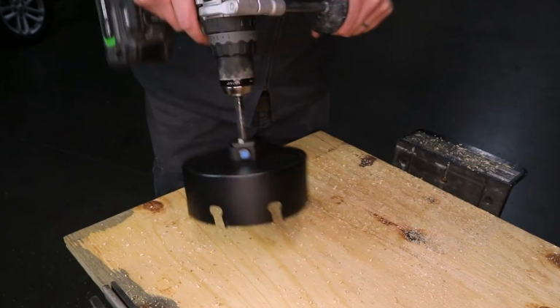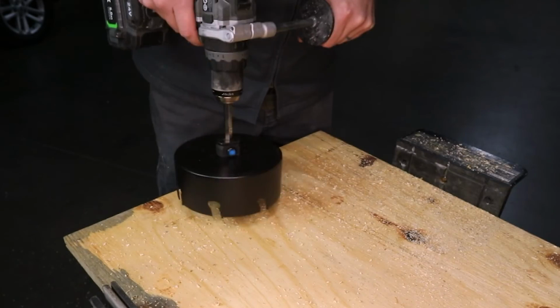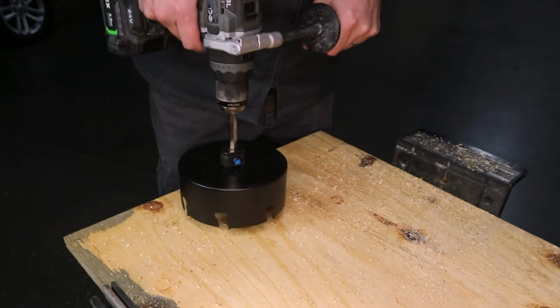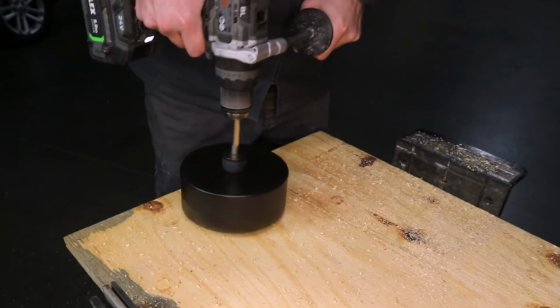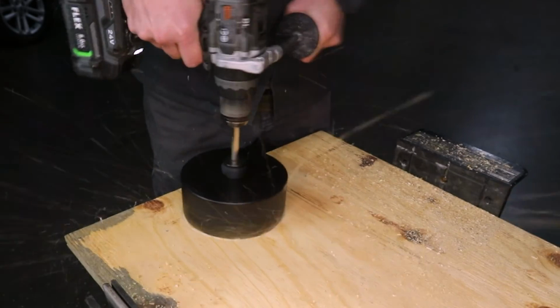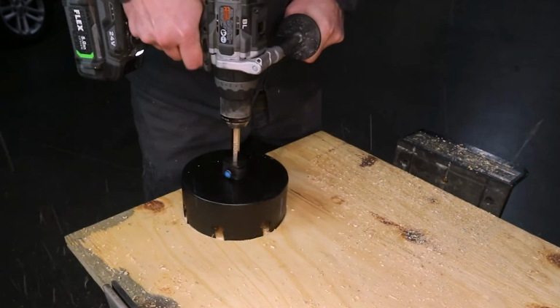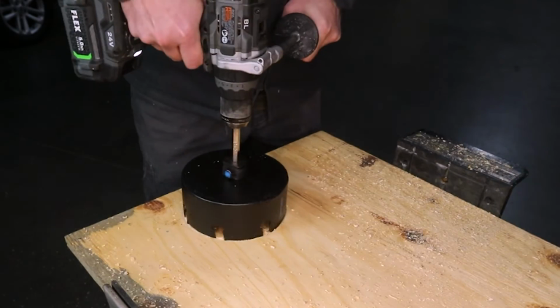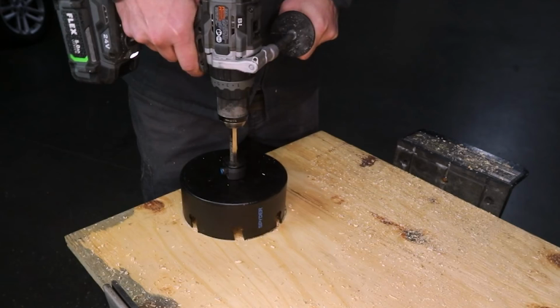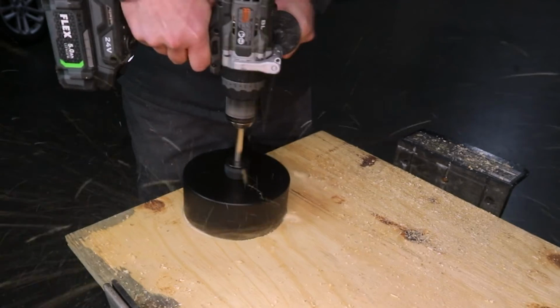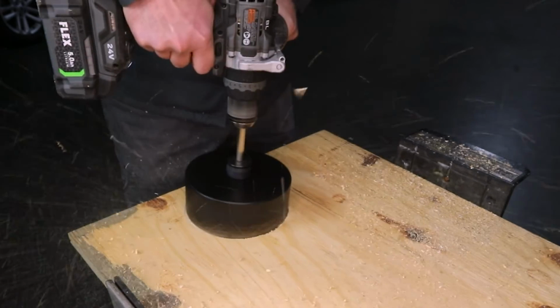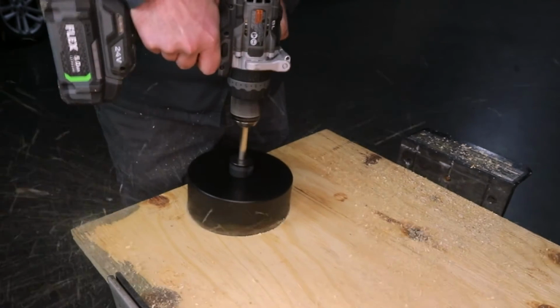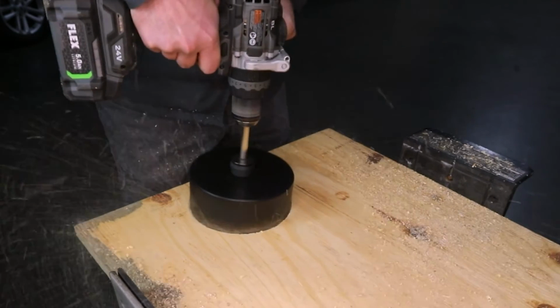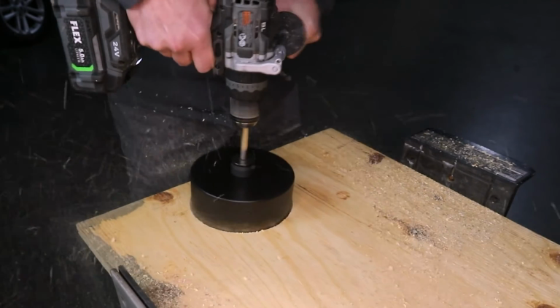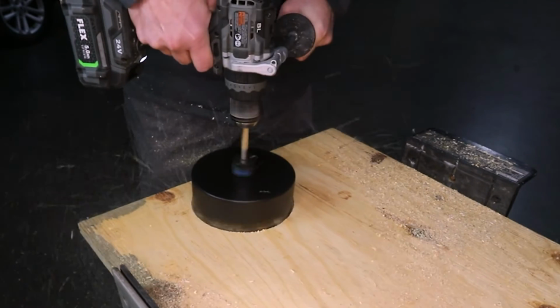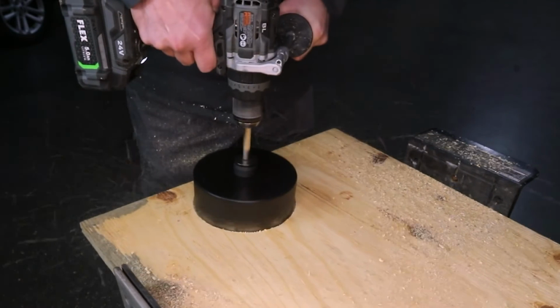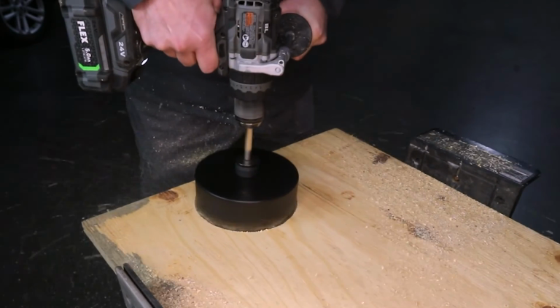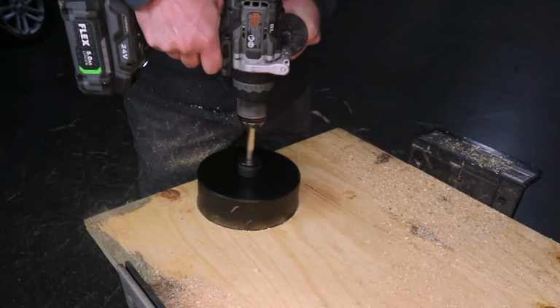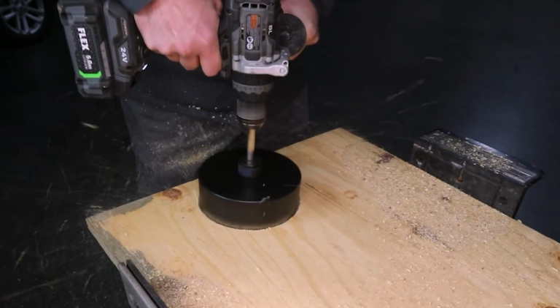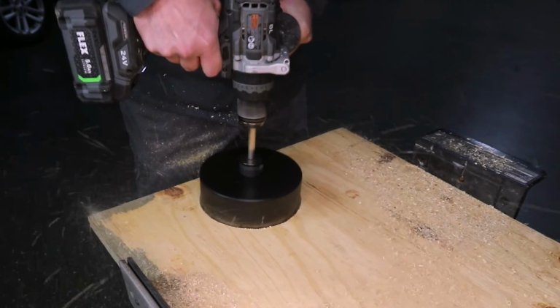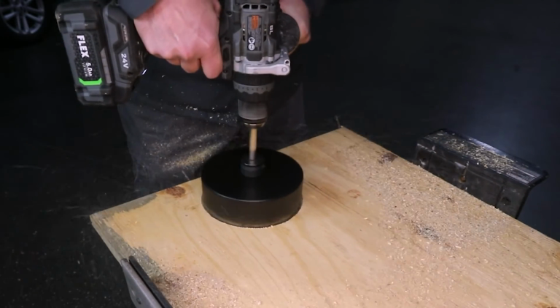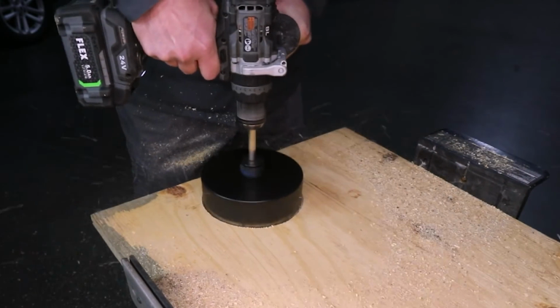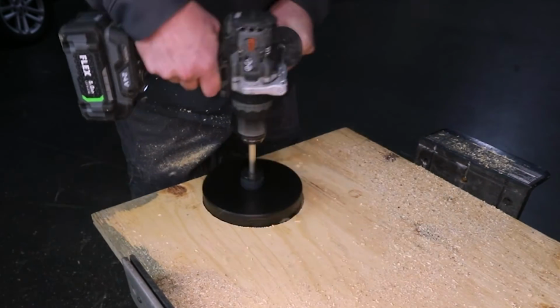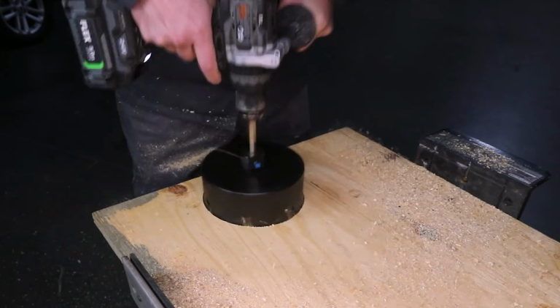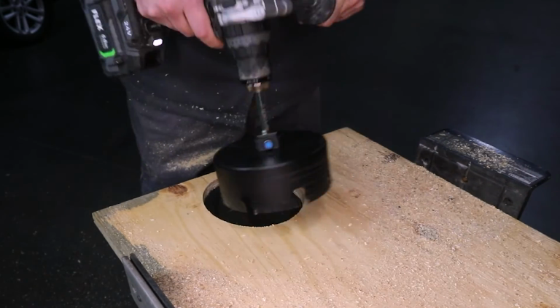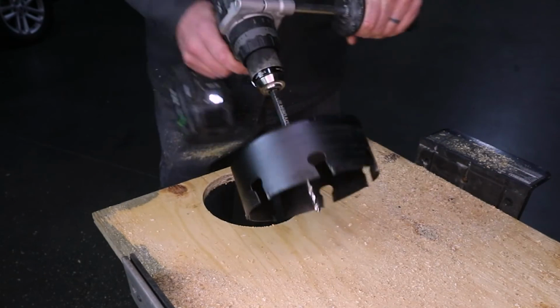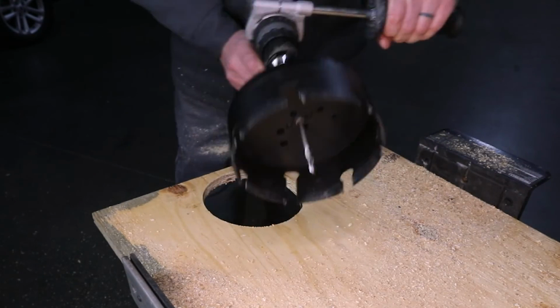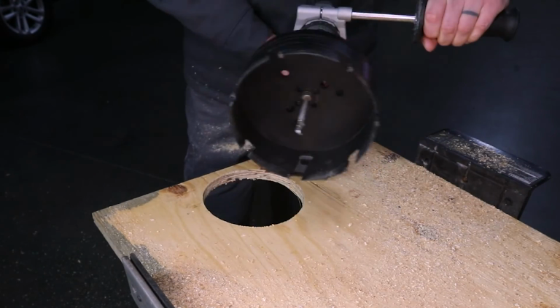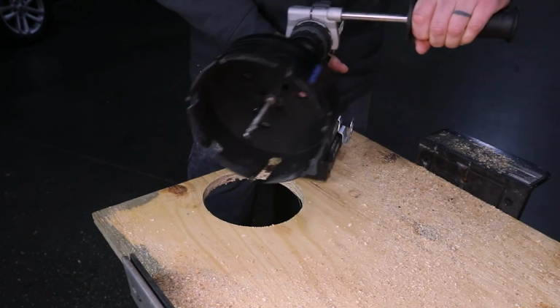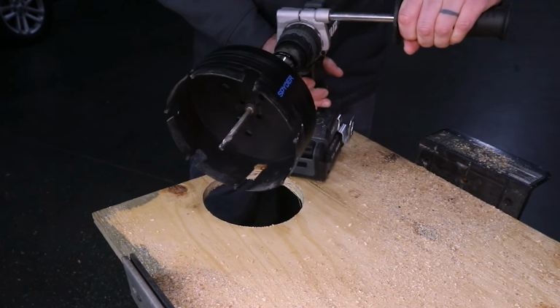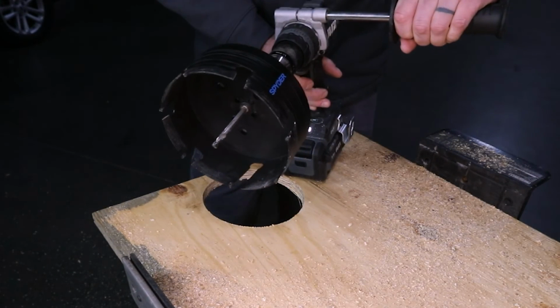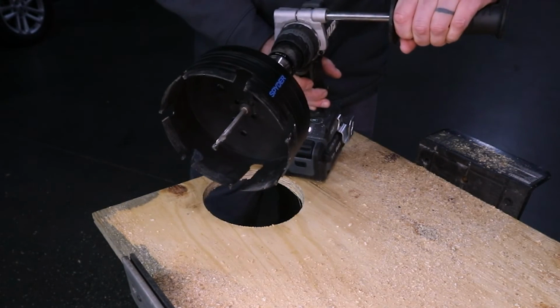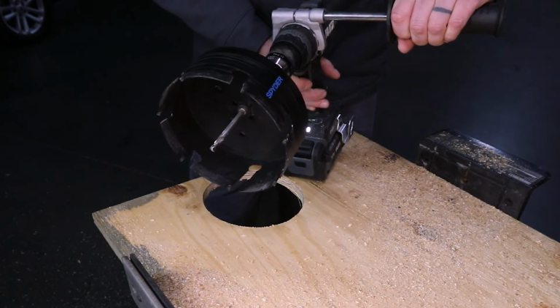For larger hole saws, be sure to use a handle with your drill to avoid torque kickback.